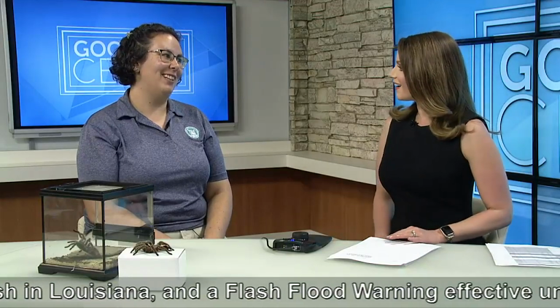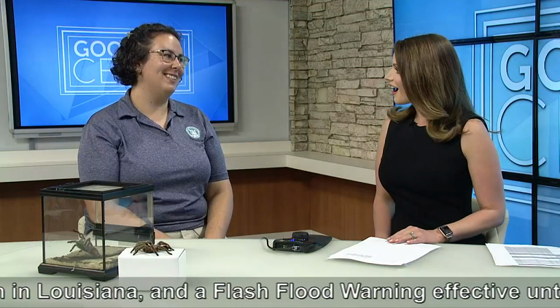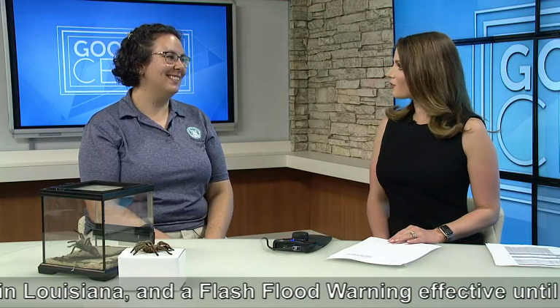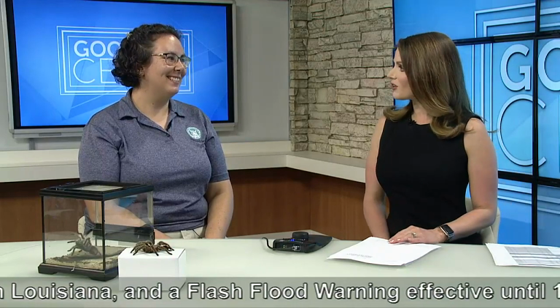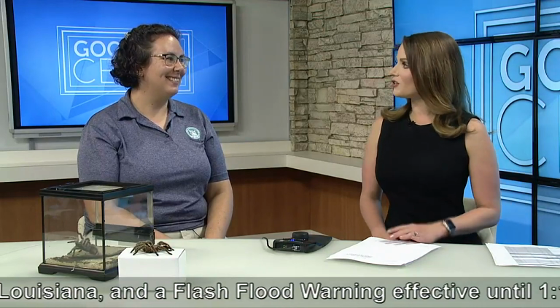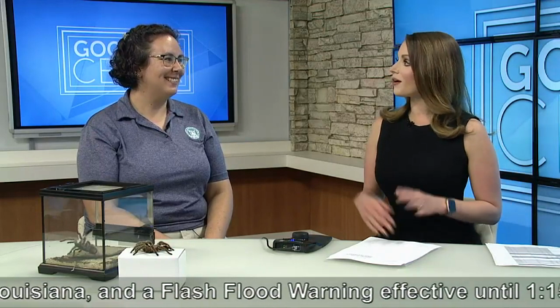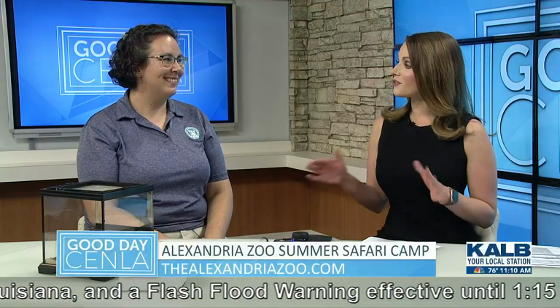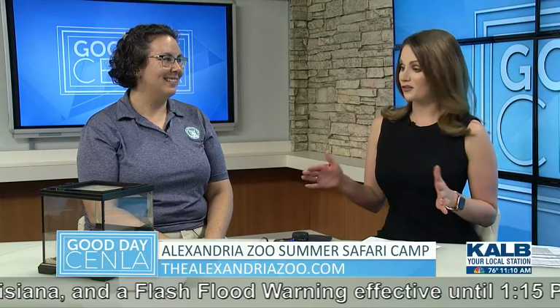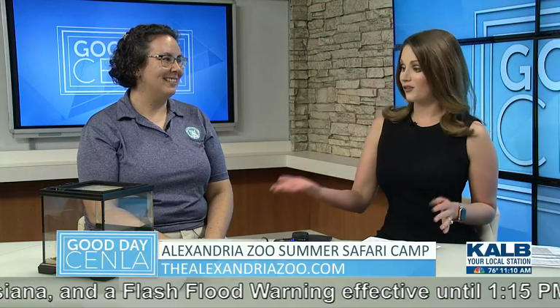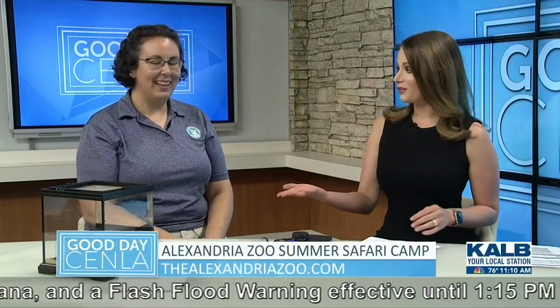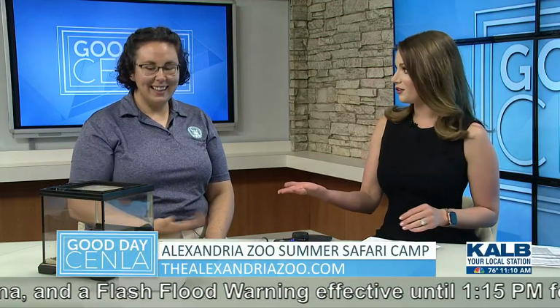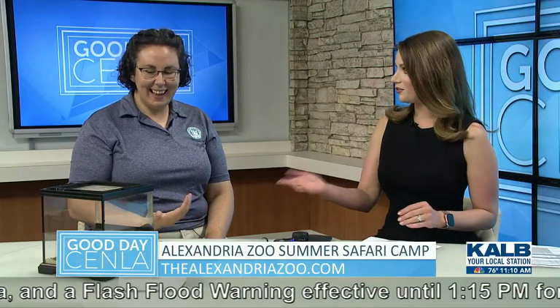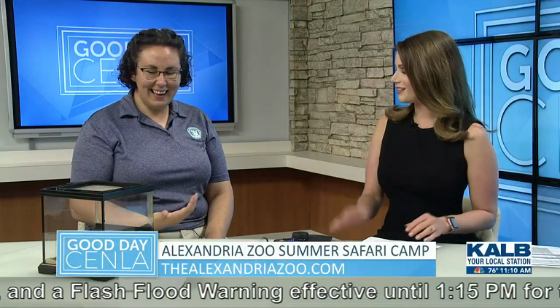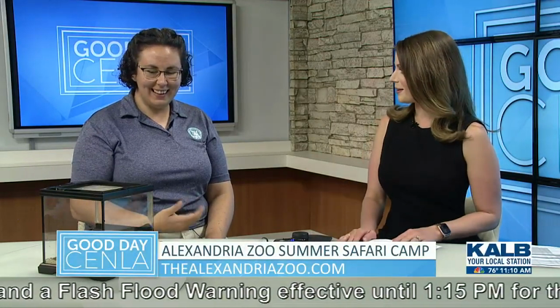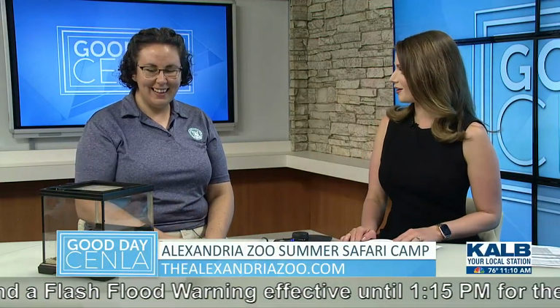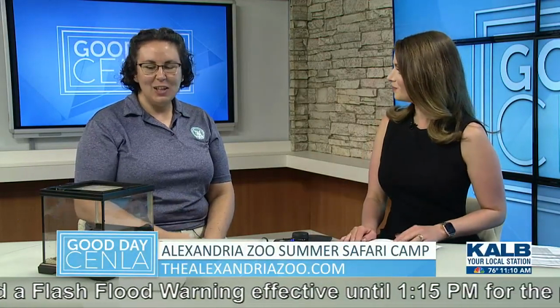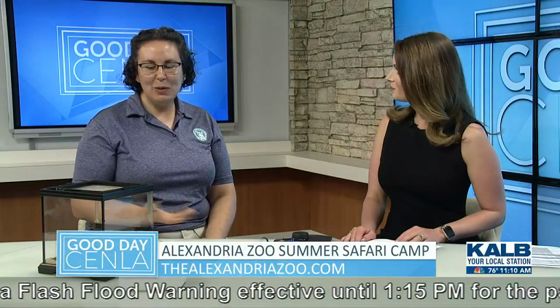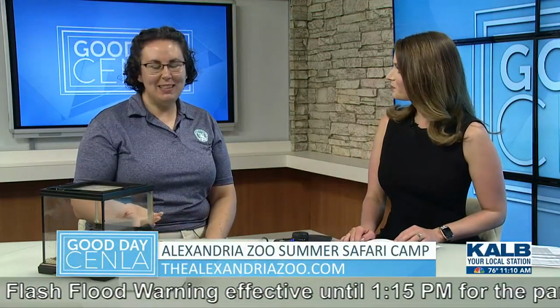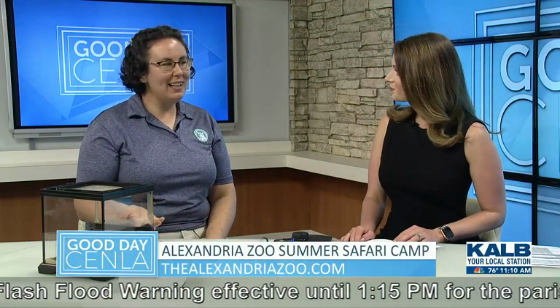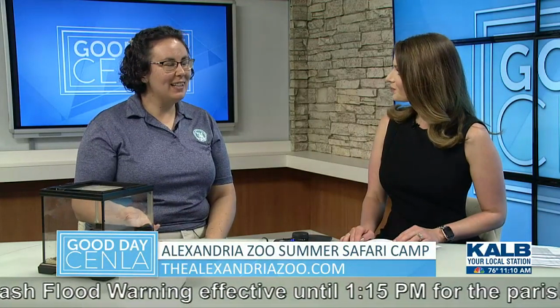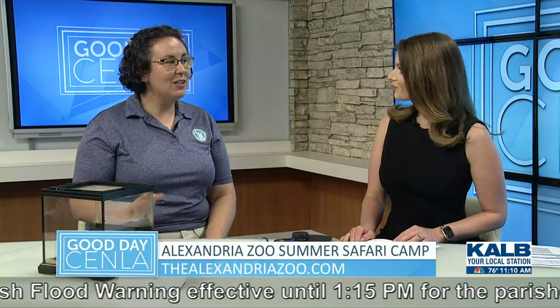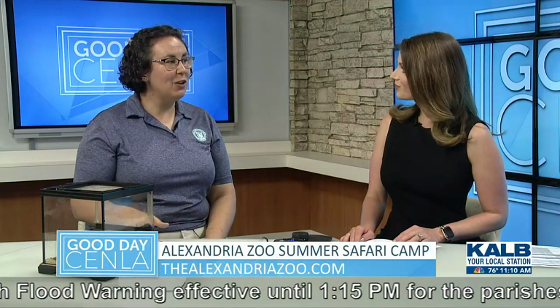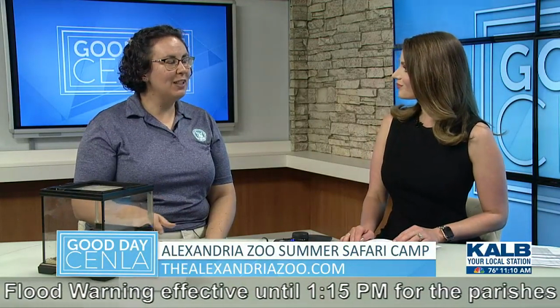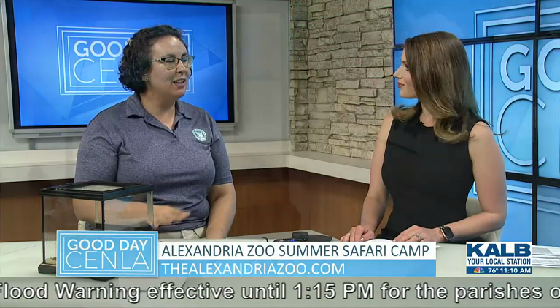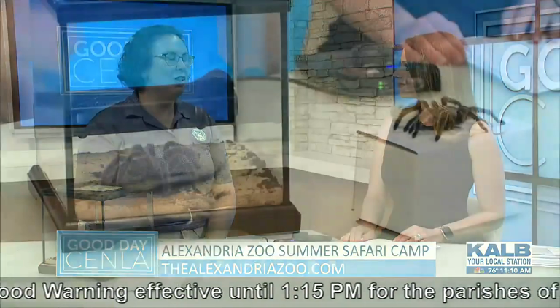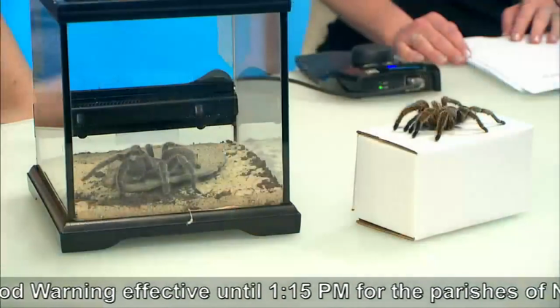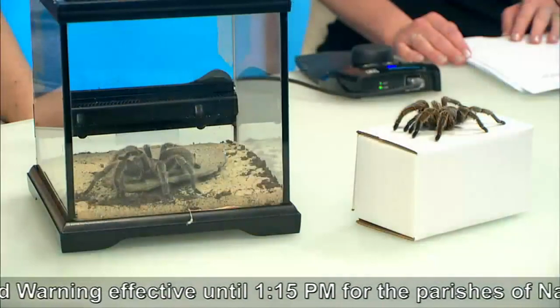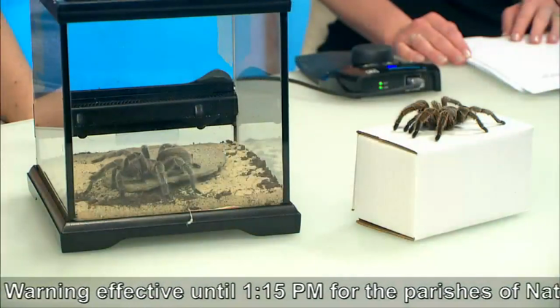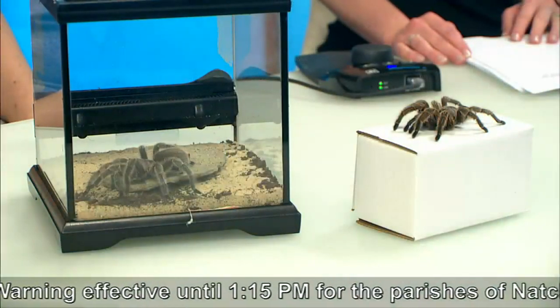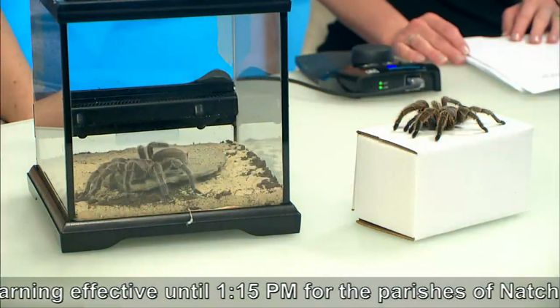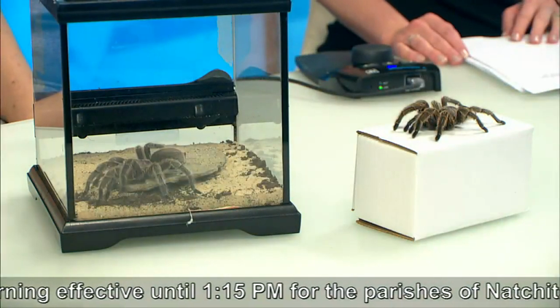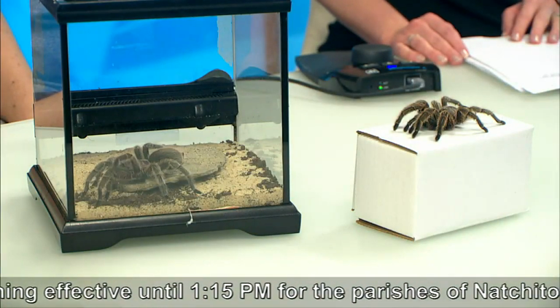Thanks for having us. Of course, and you brought a special friend with you too. Yeah, tell us about her. So with me today is Rosie, the Chilean rose-haired tarantula.